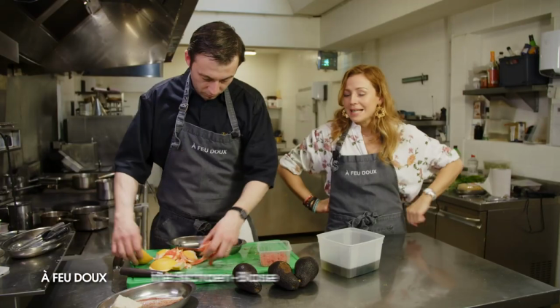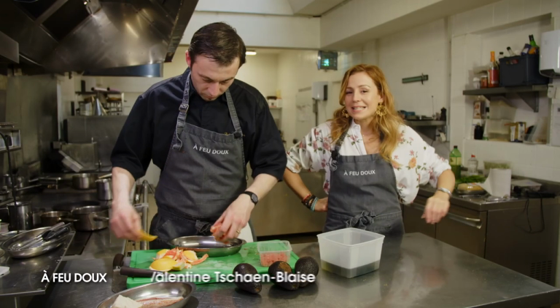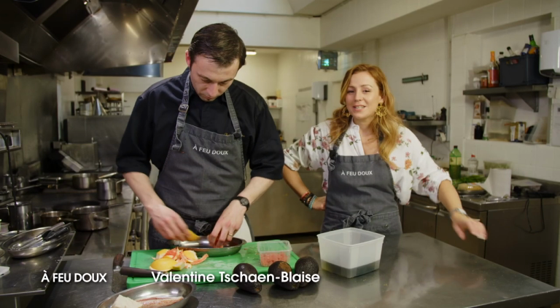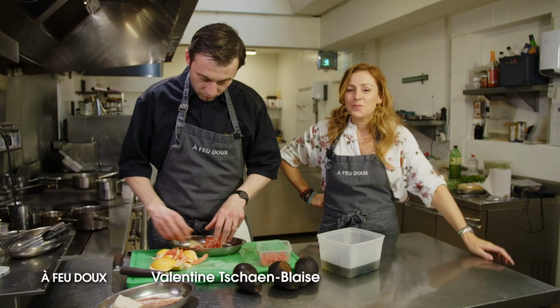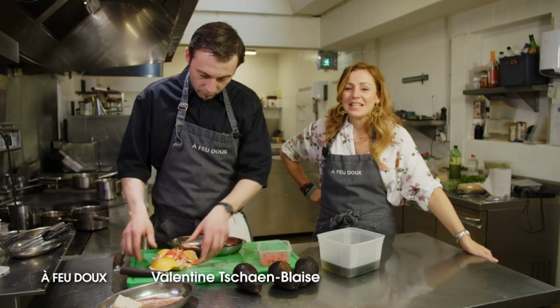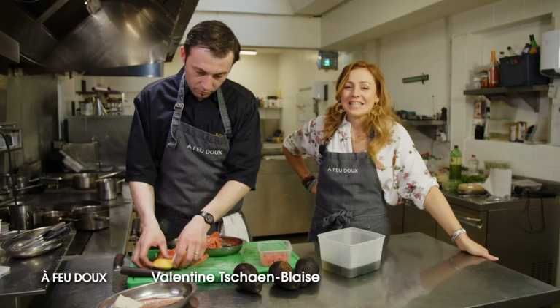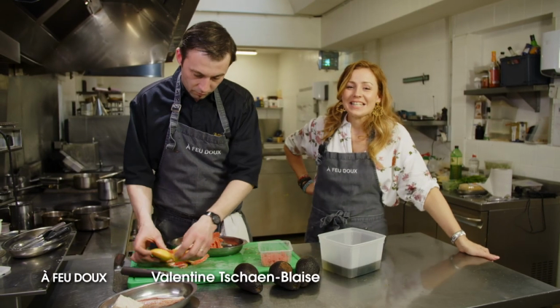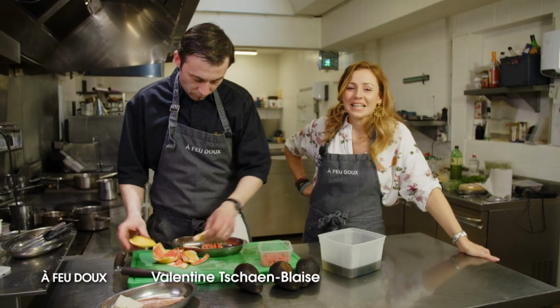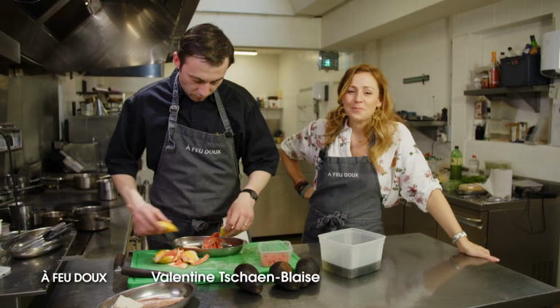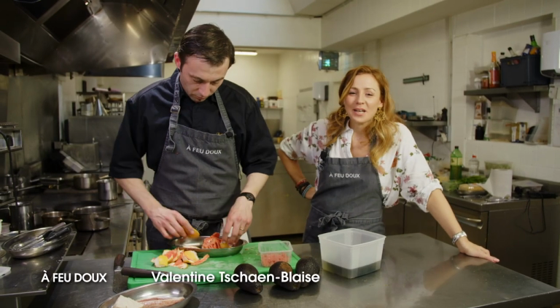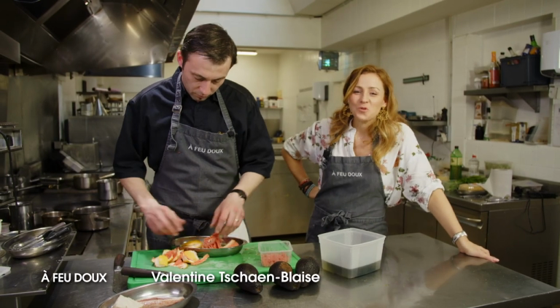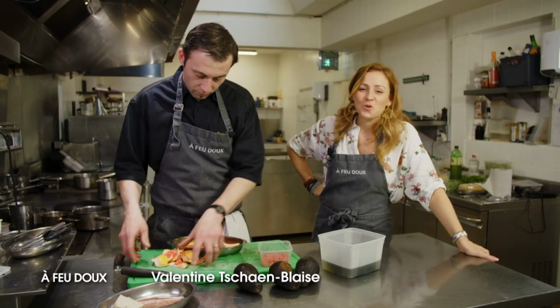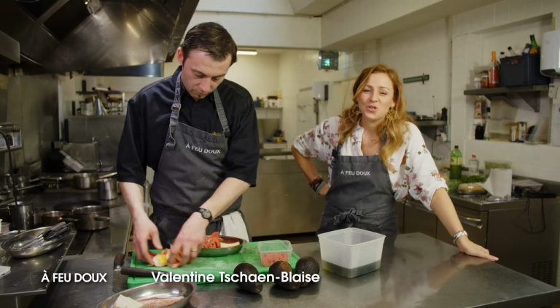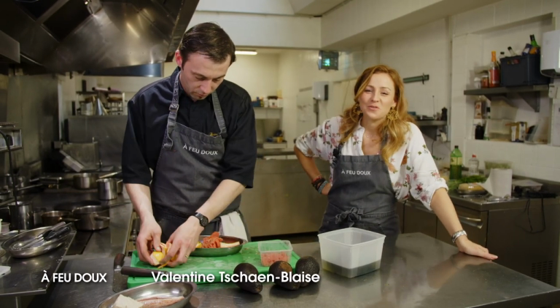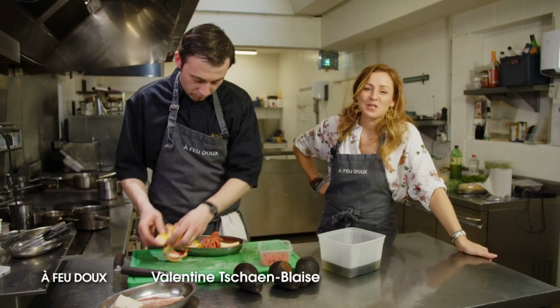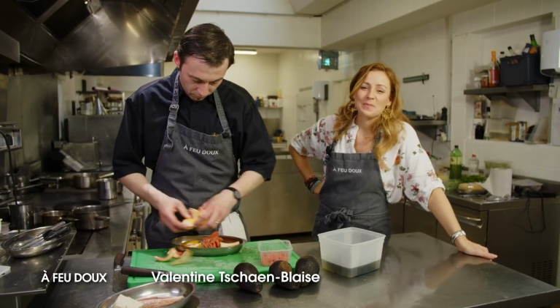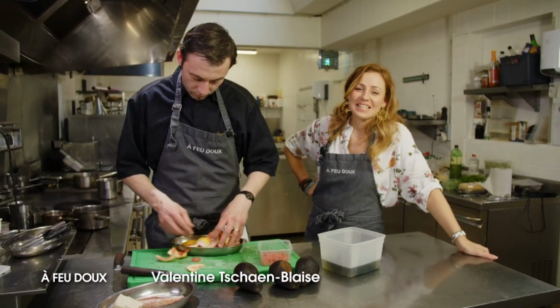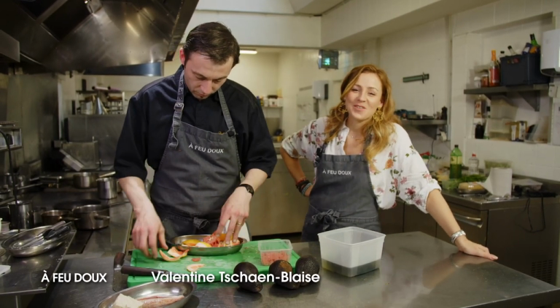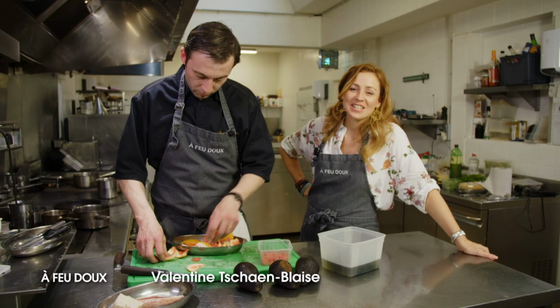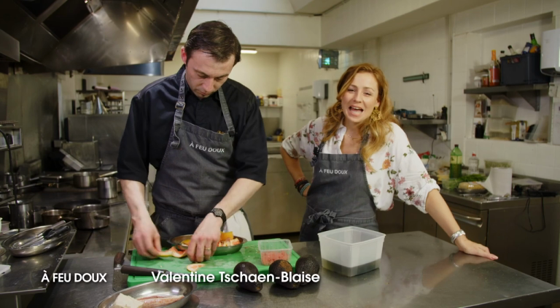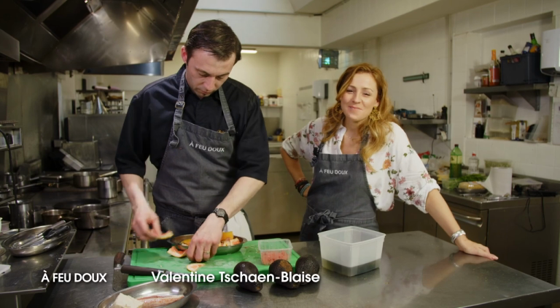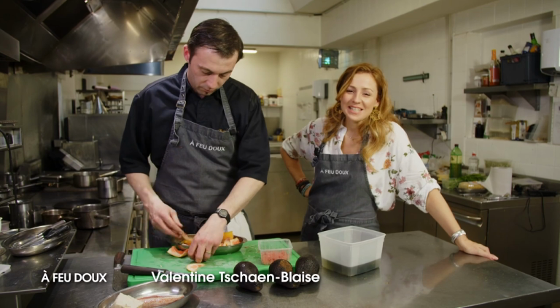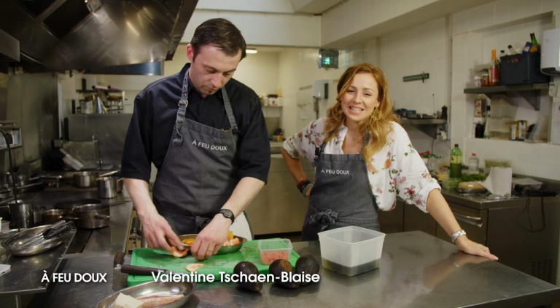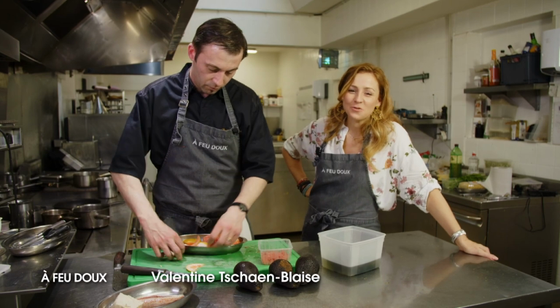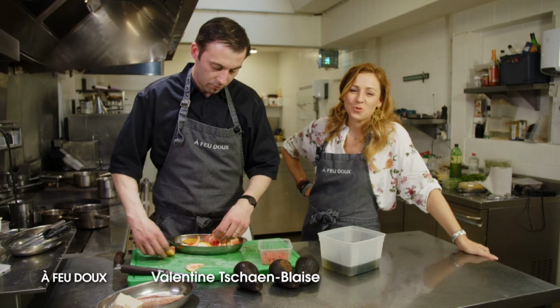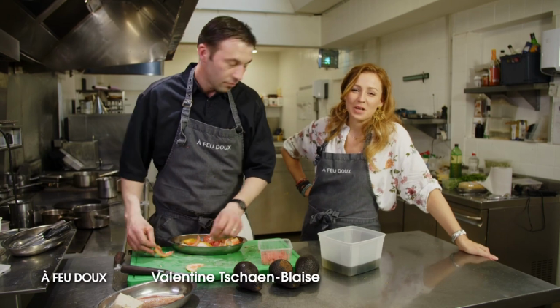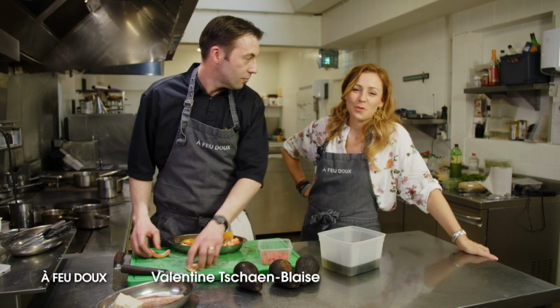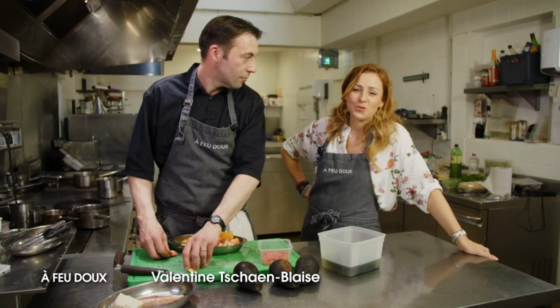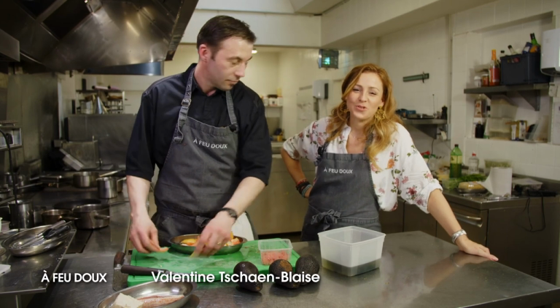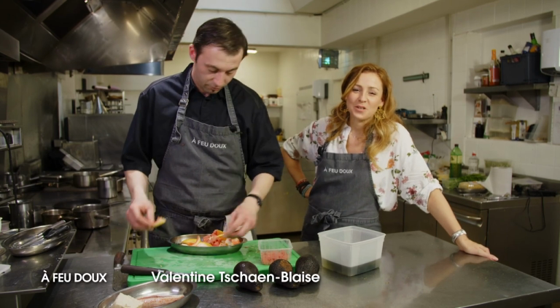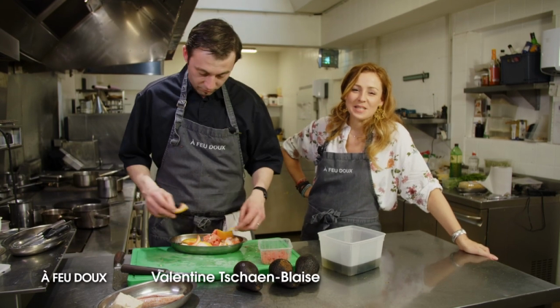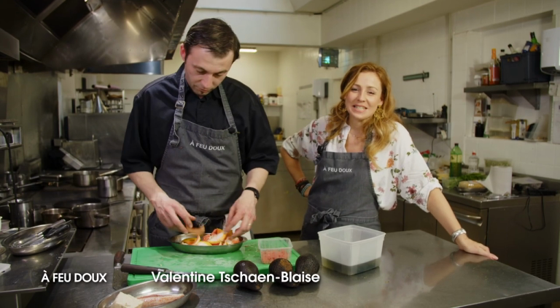Cette semaine, c'est Cédric Berthaud, le chef de chez Prestance à Metz, qui nous ouvre les portes de sa cuisine.